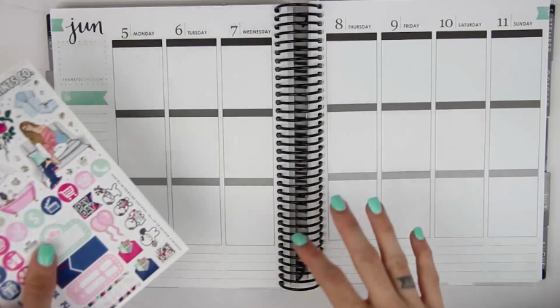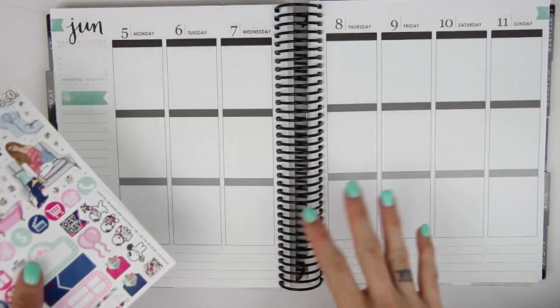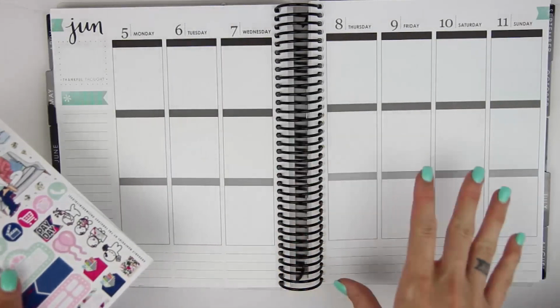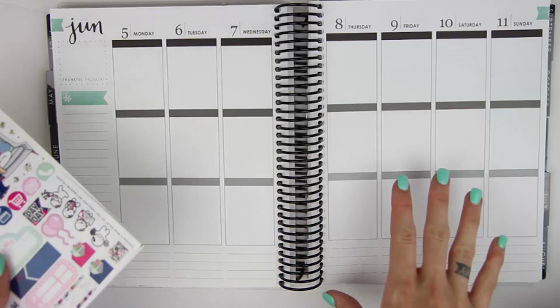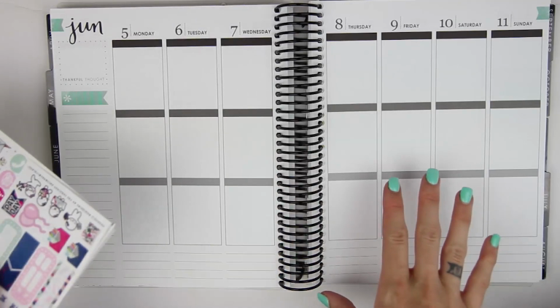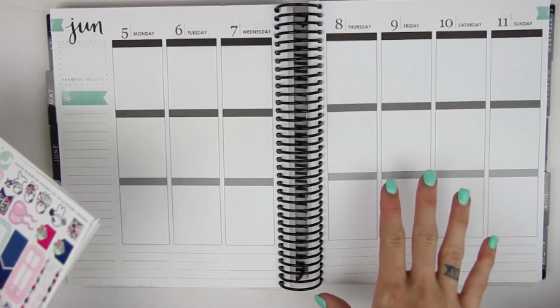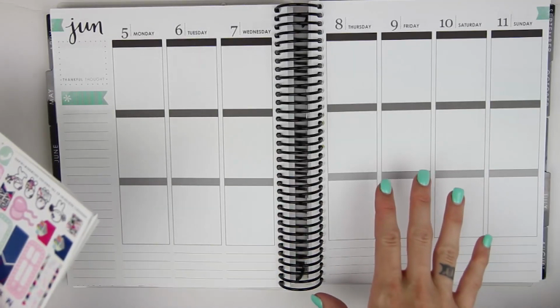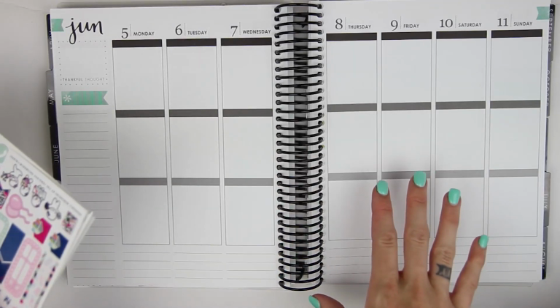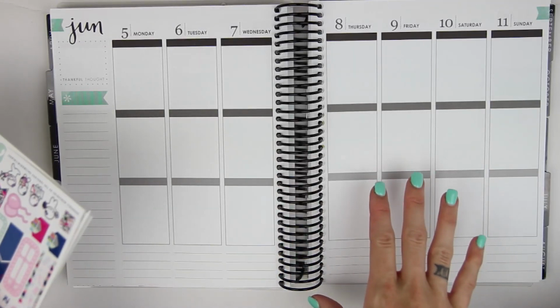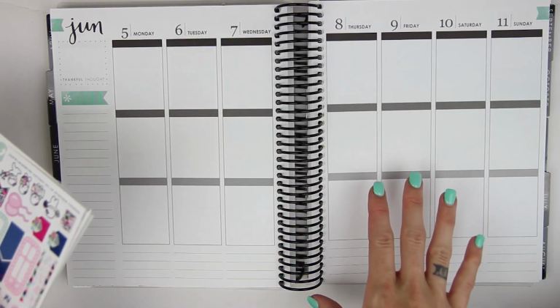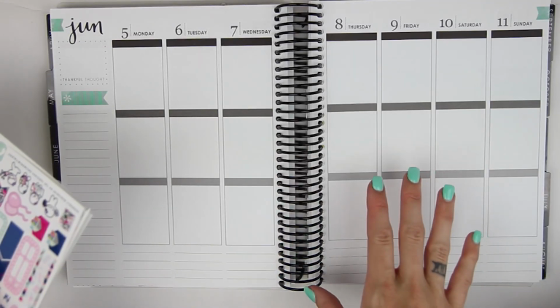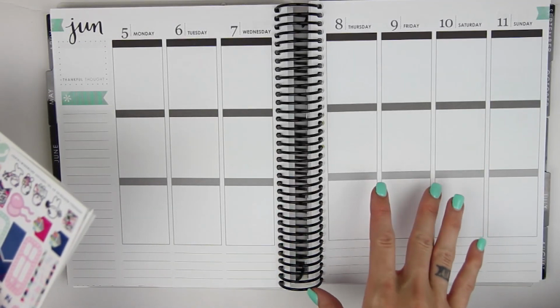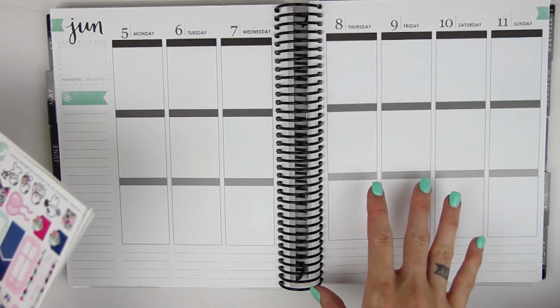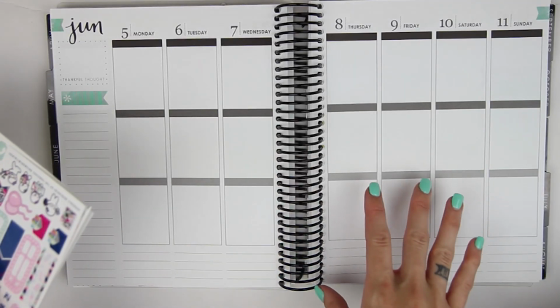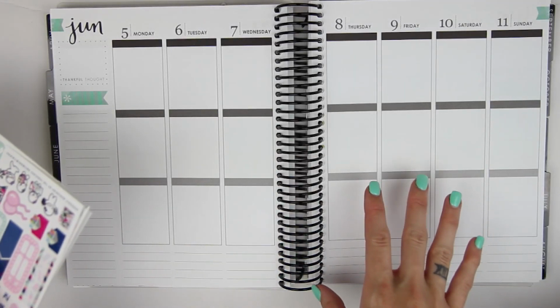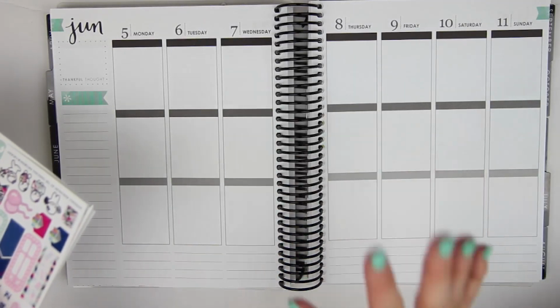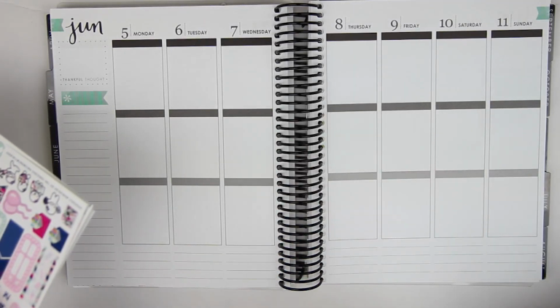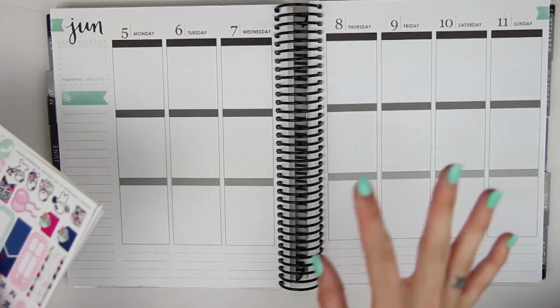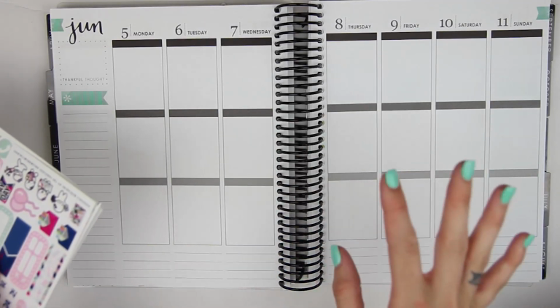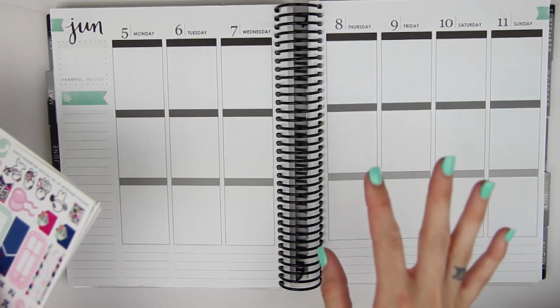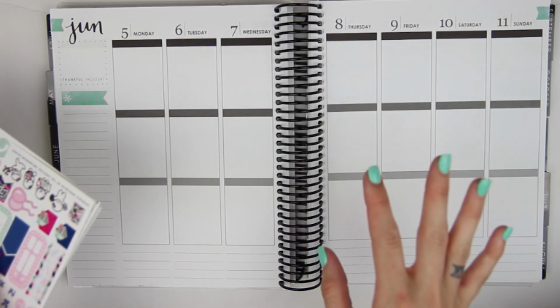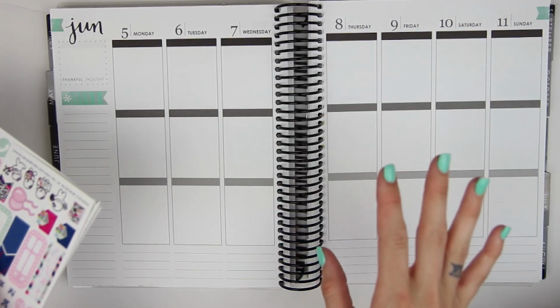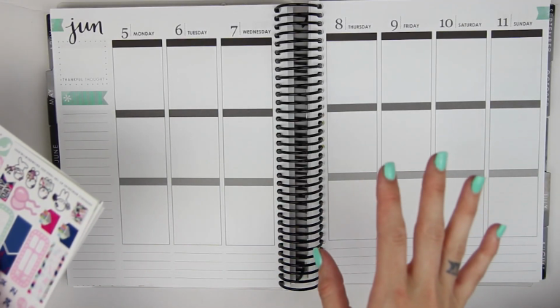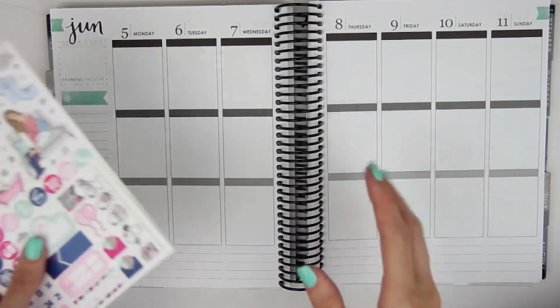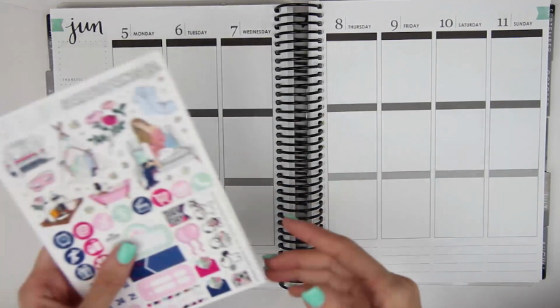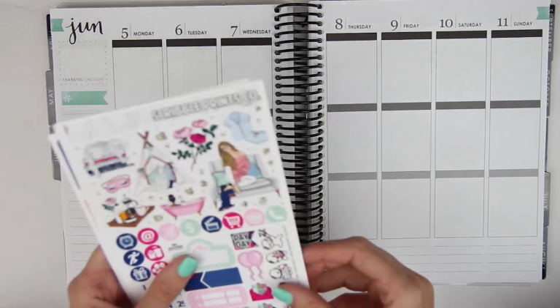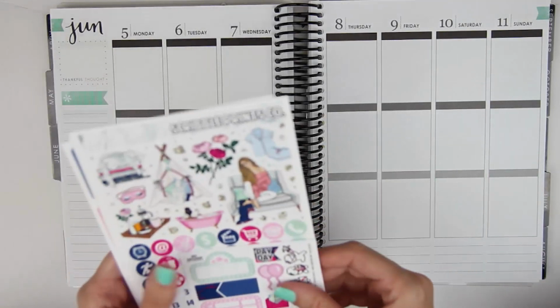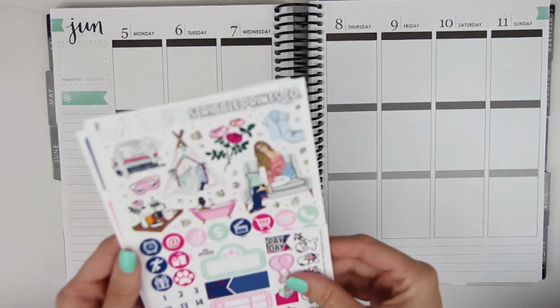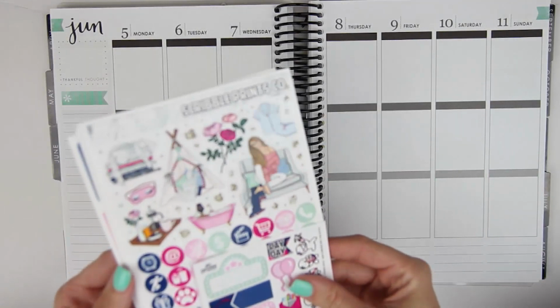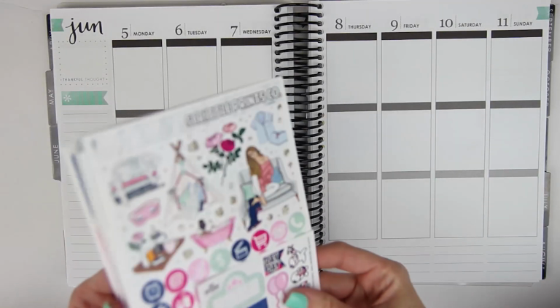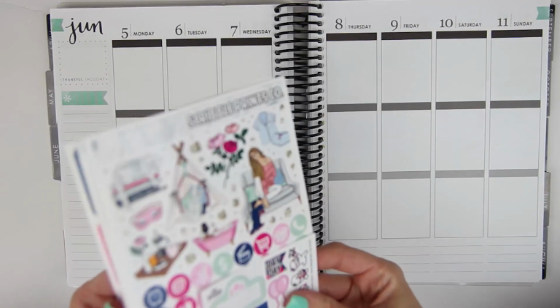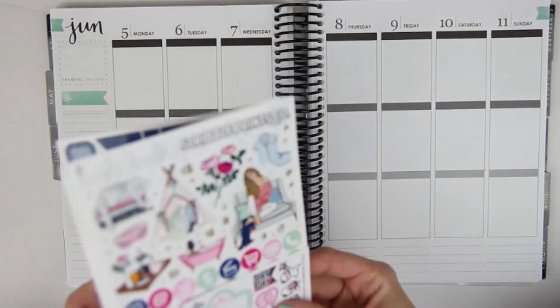I filmed my first part of my June haul — it was like 30 minutes long guys, so be prepared.